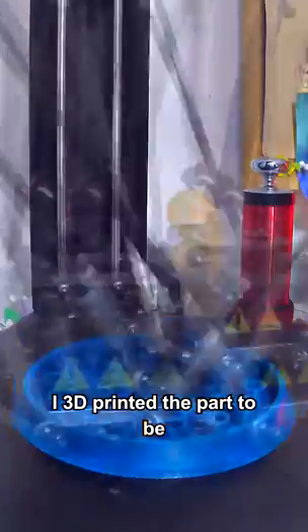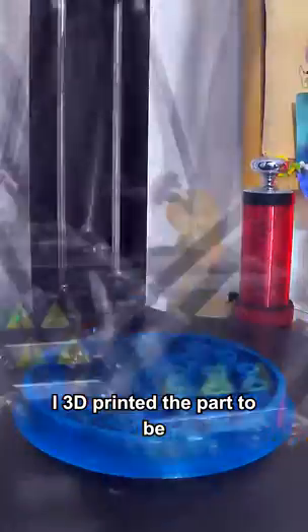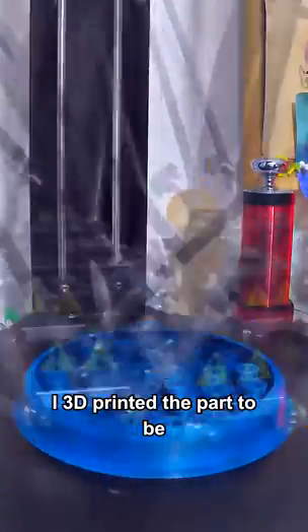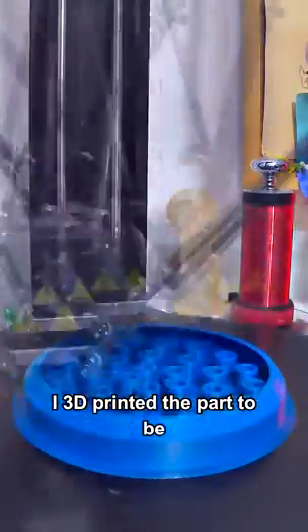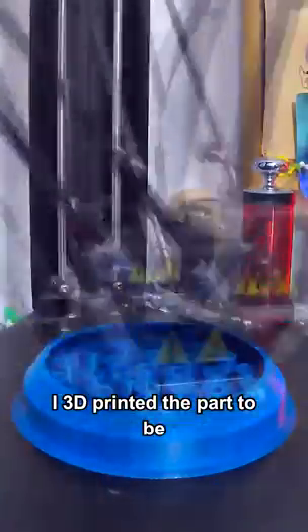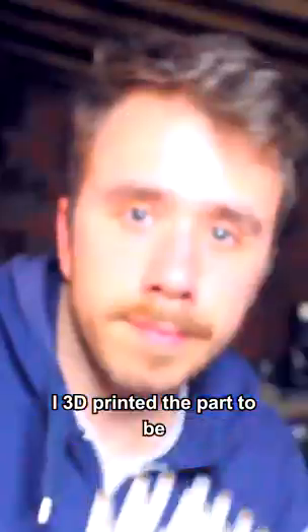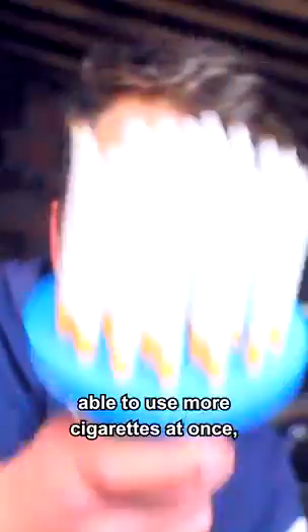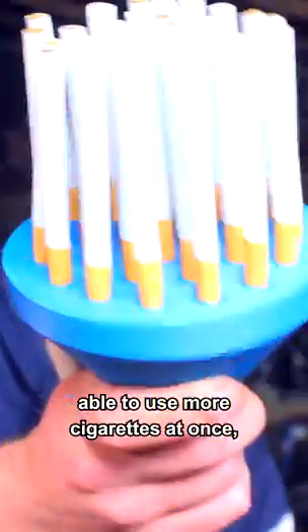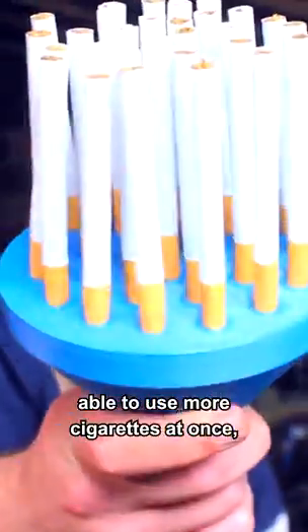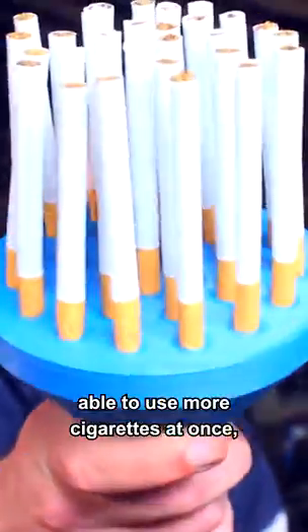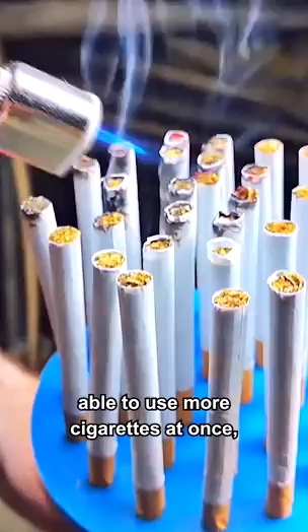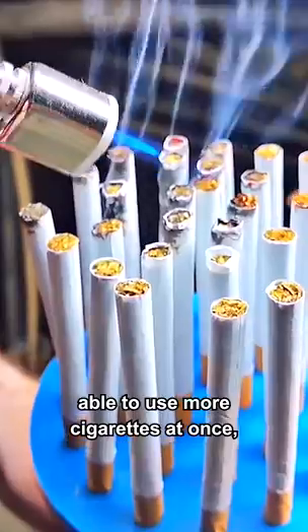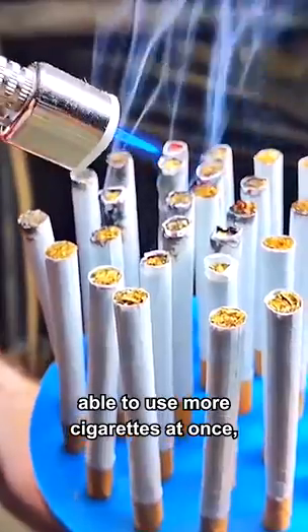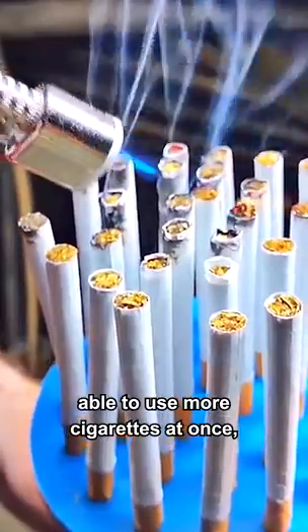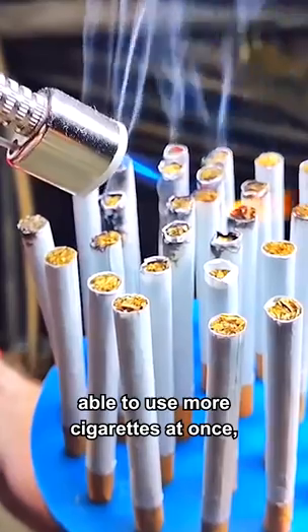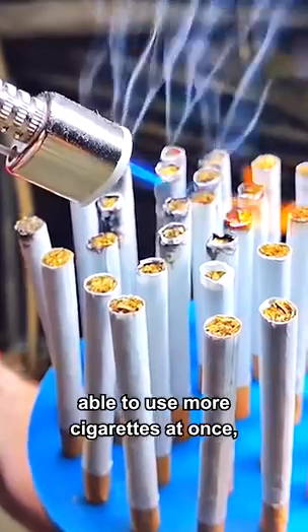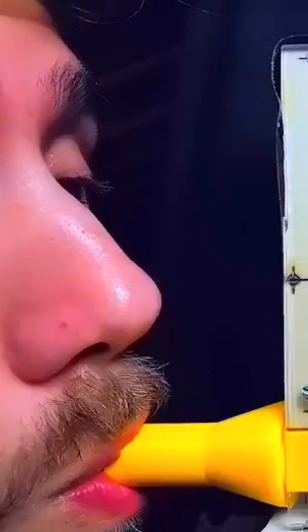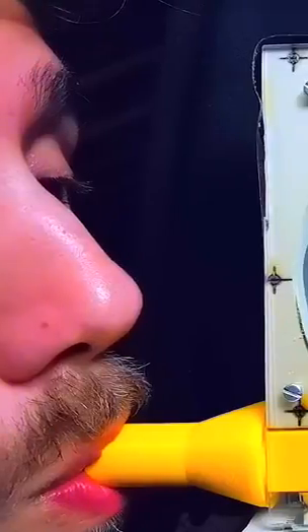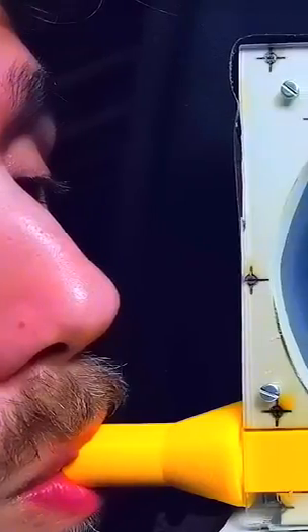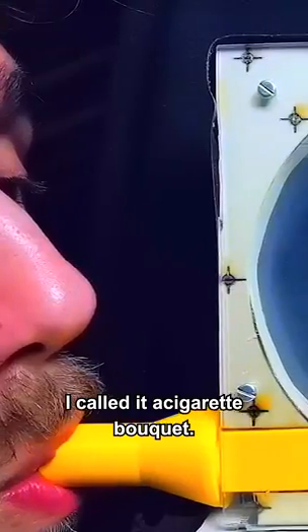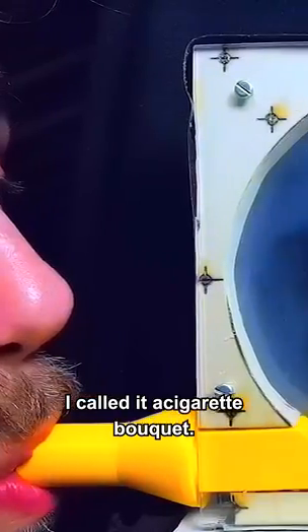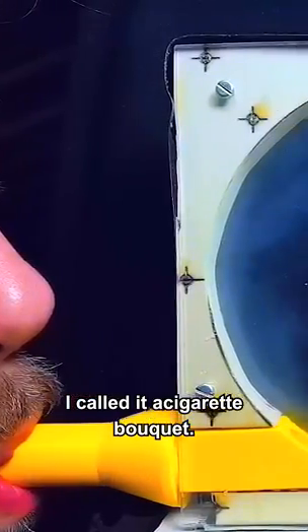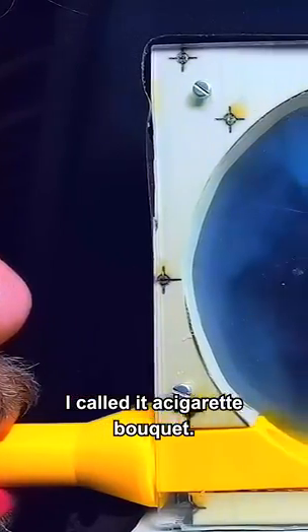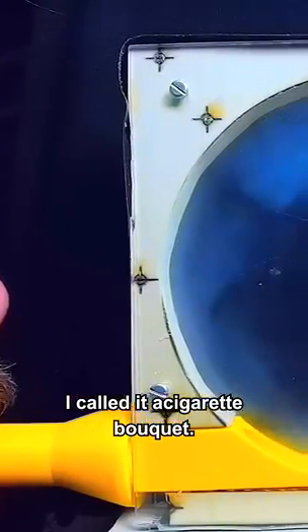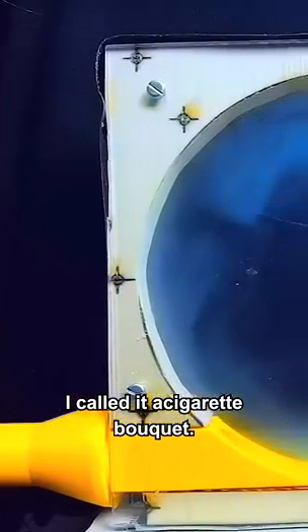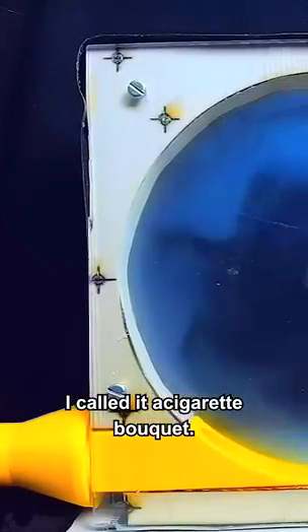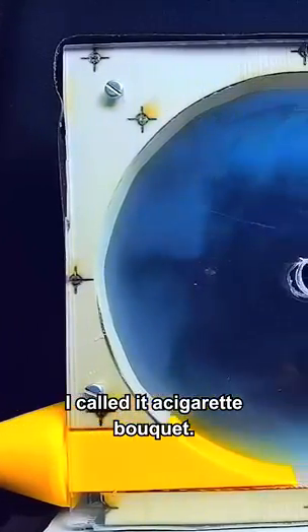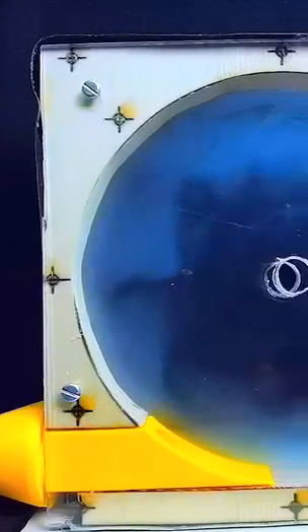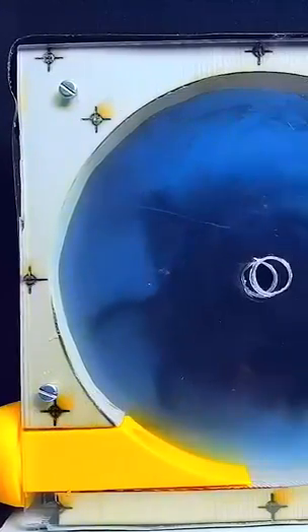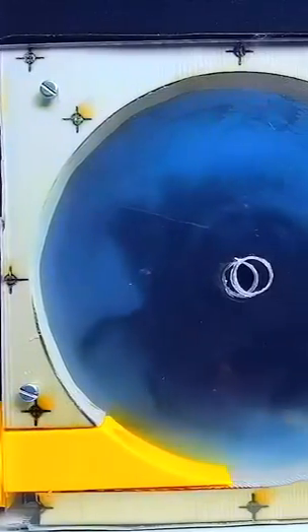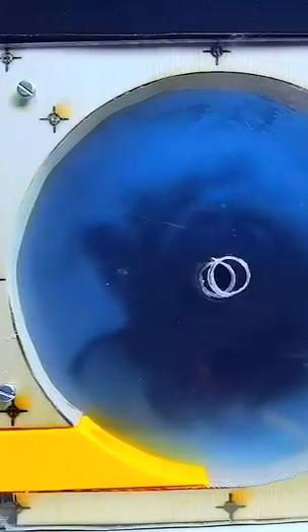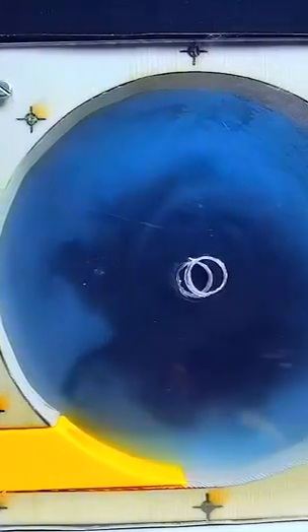I 3D printed a part to be able to use more cigarettes at once. I called it a cigarette bouquet!